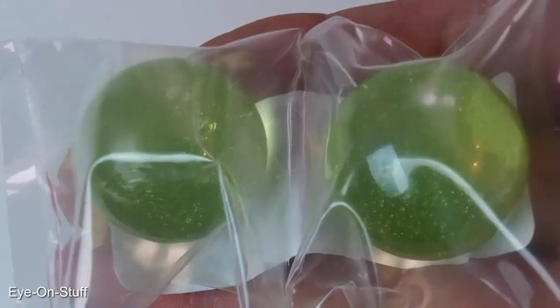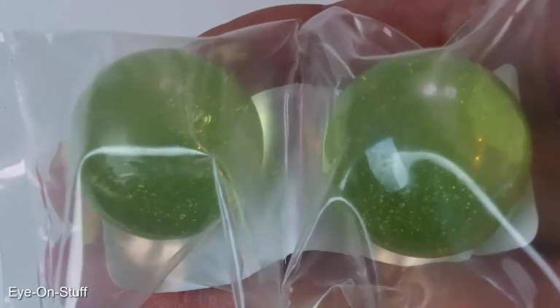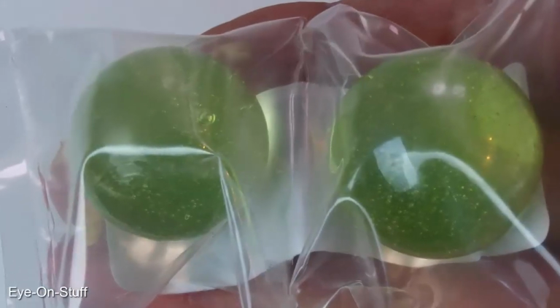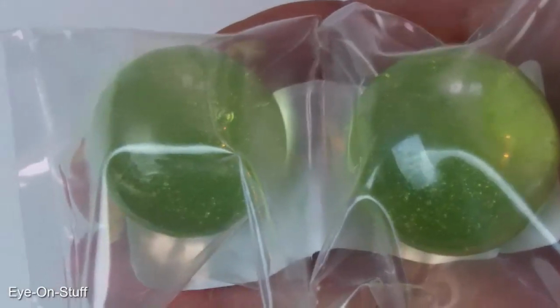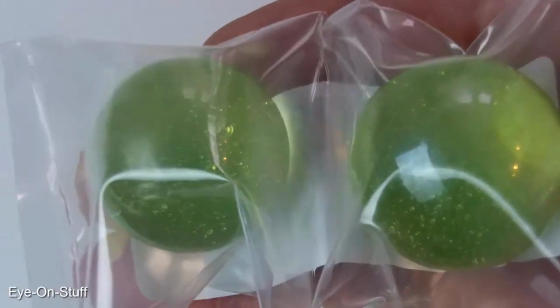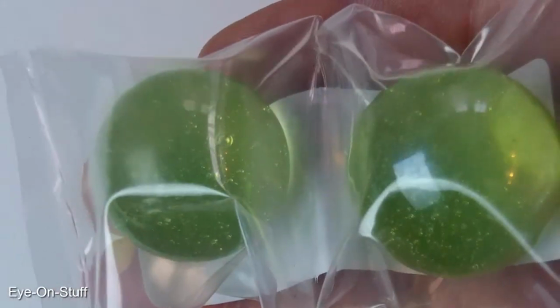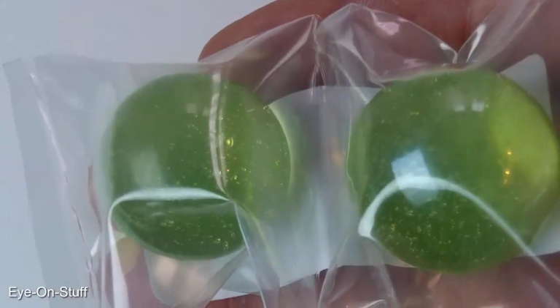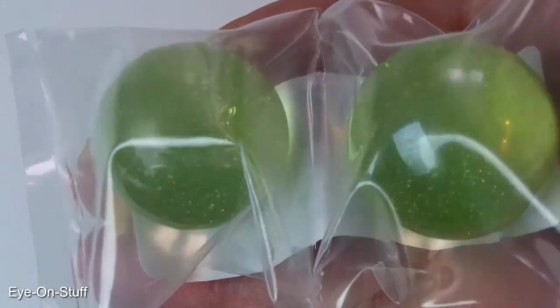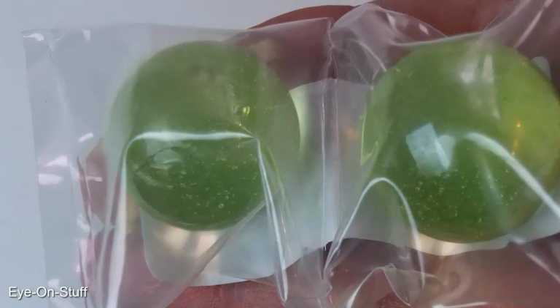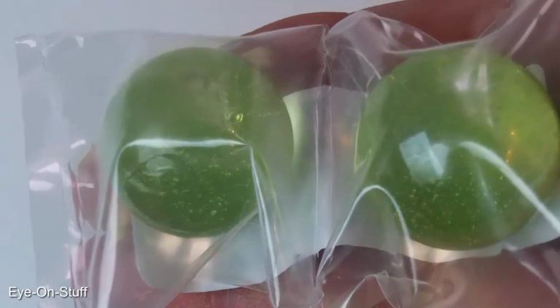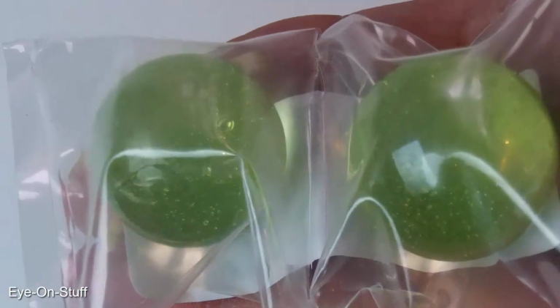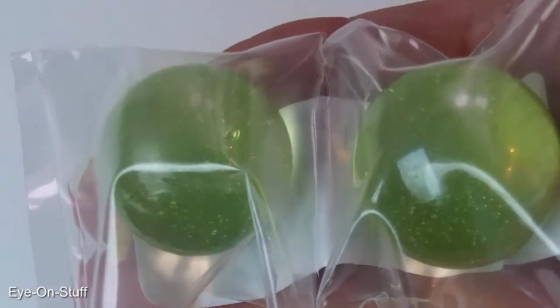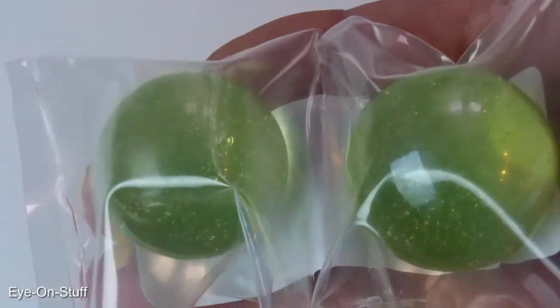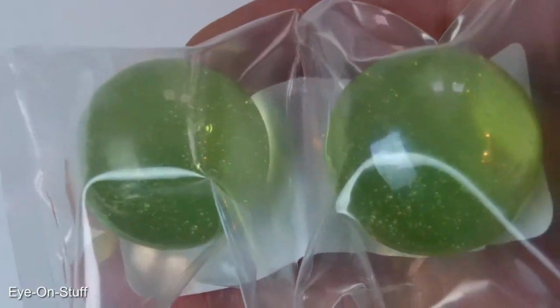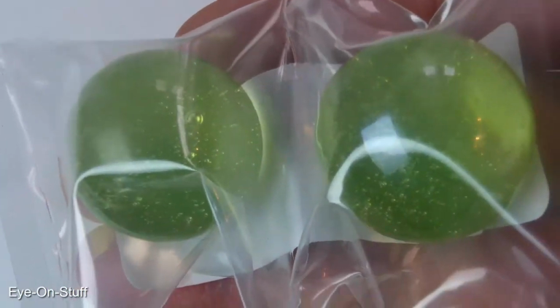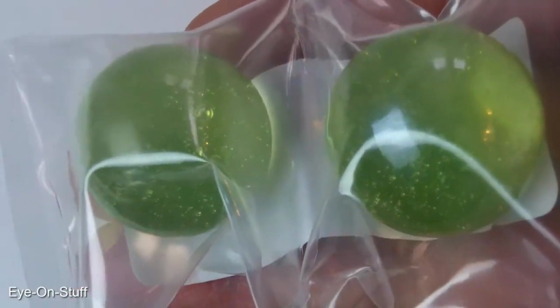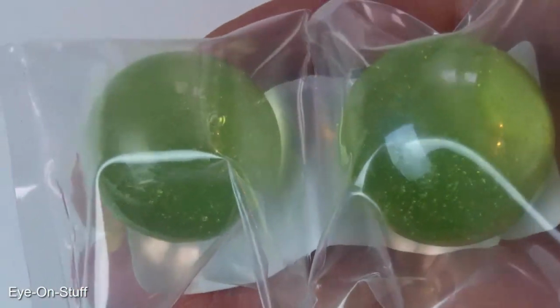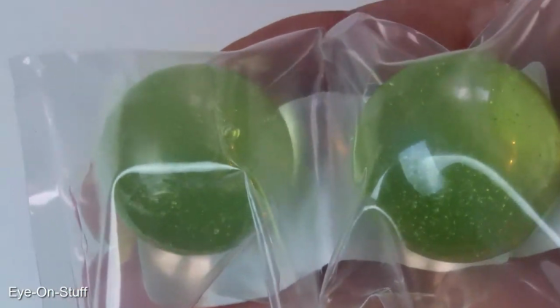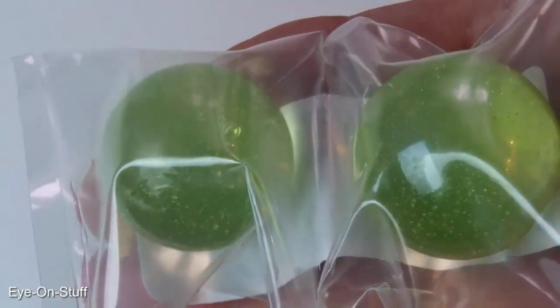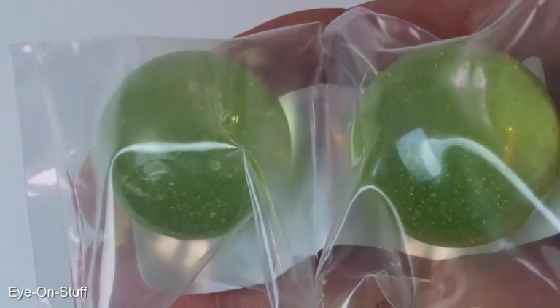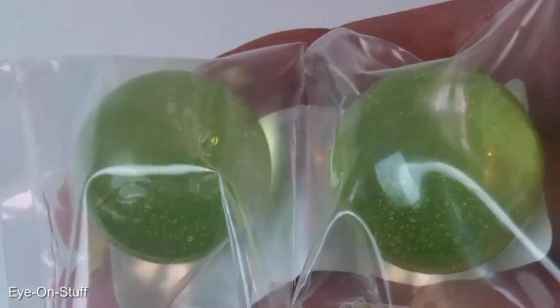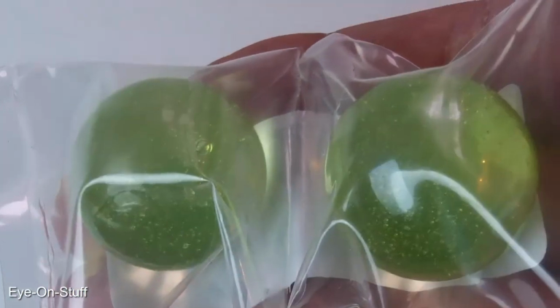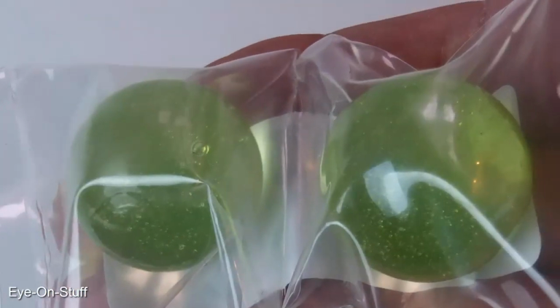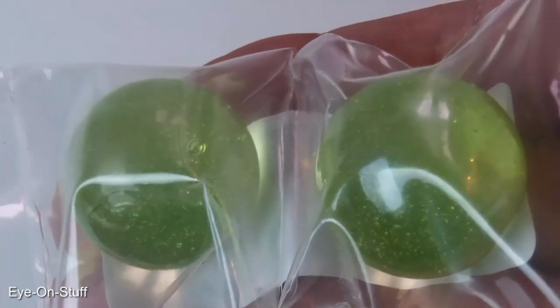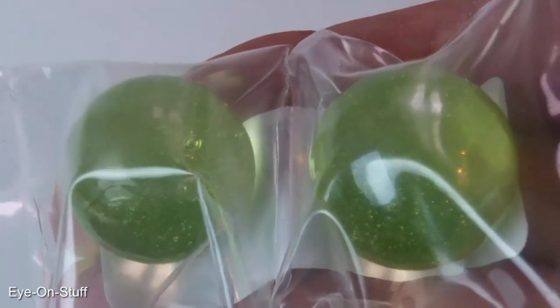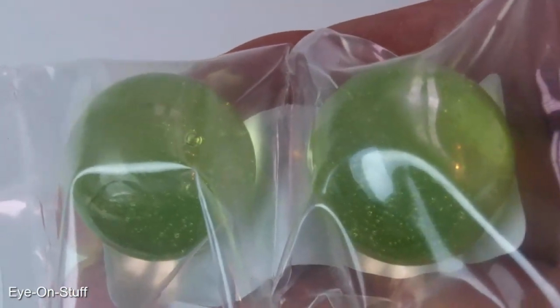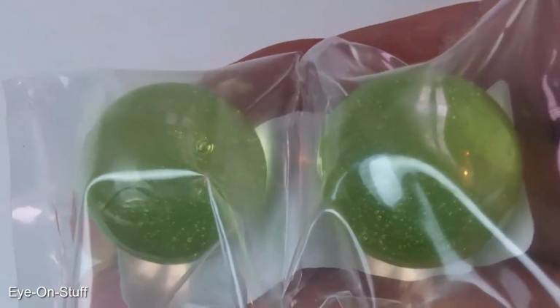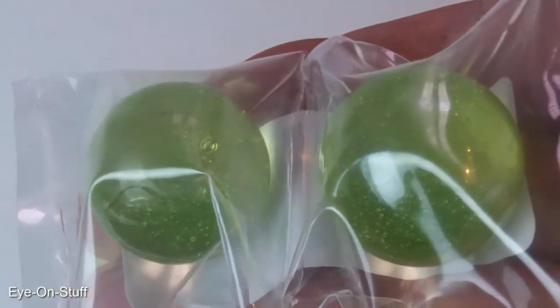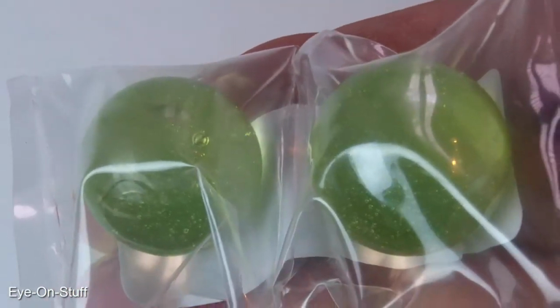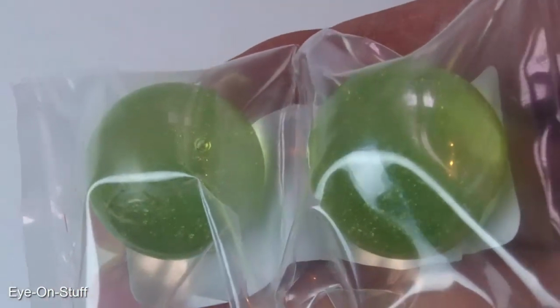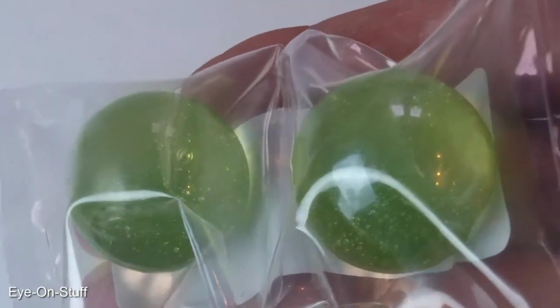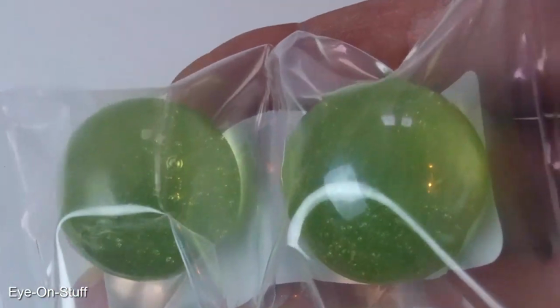In regular light, these marbles just appear to have a dull green color to them.